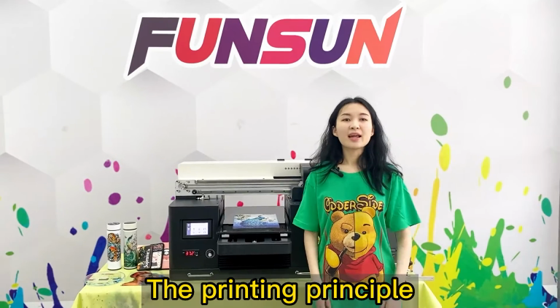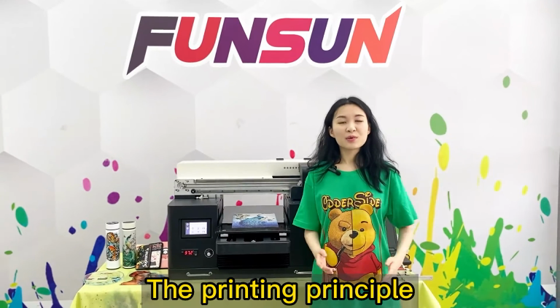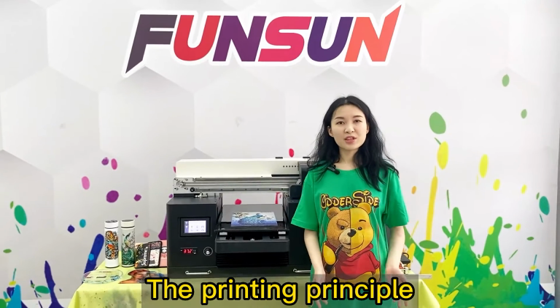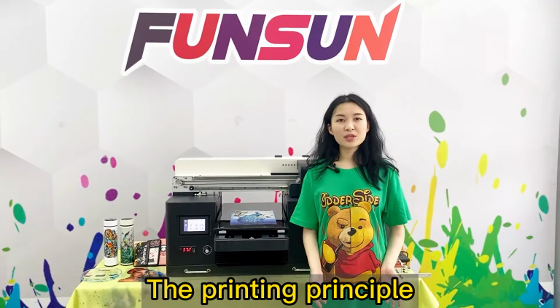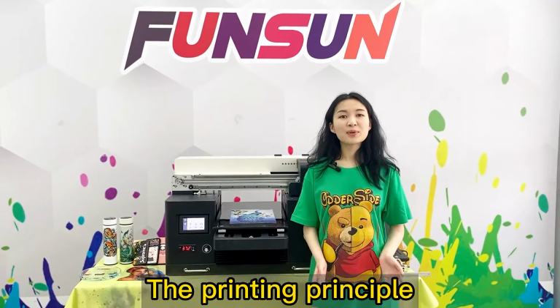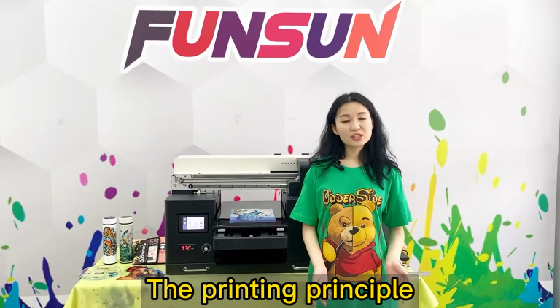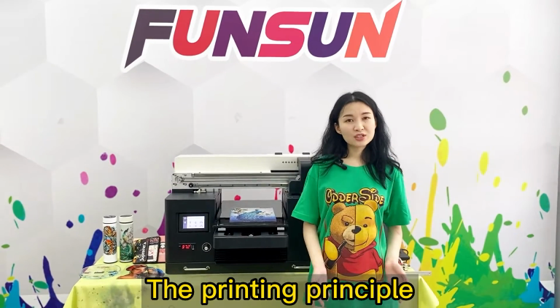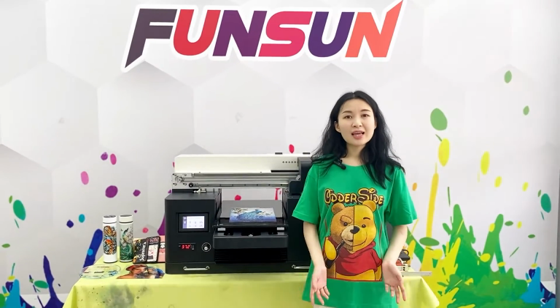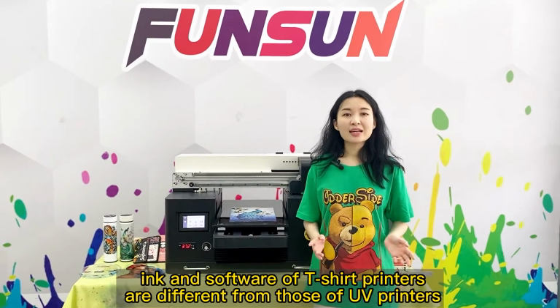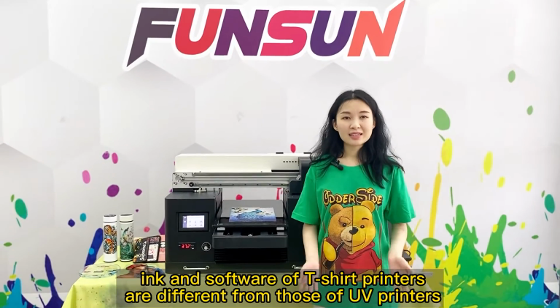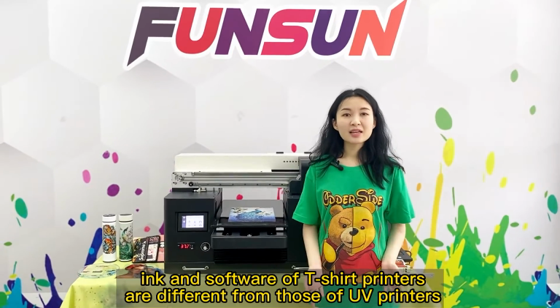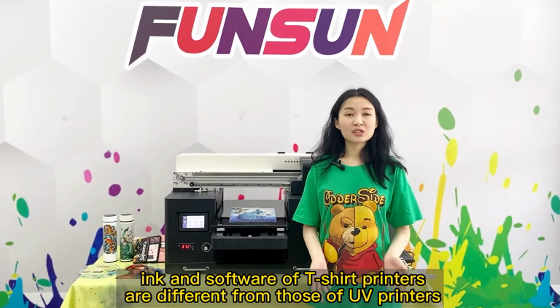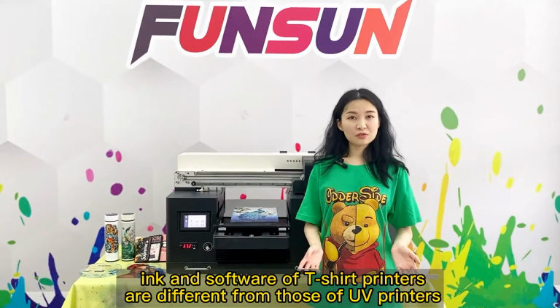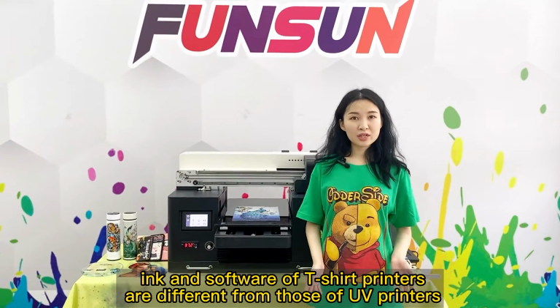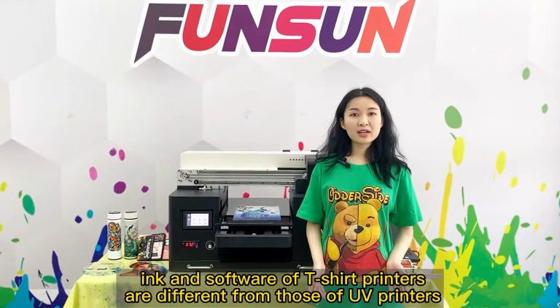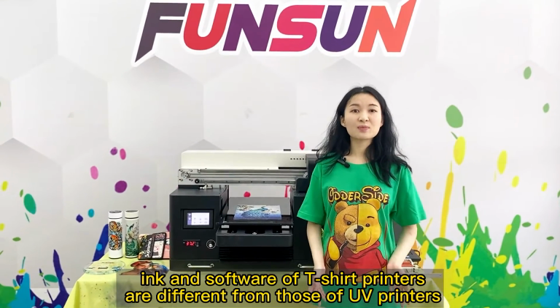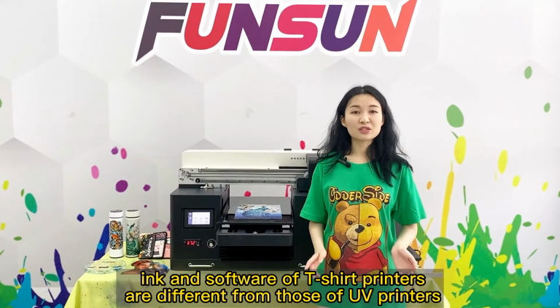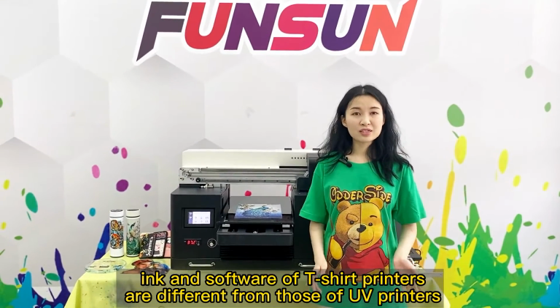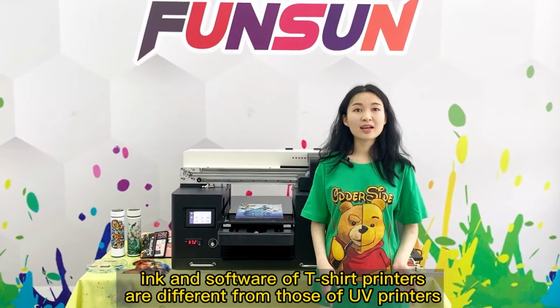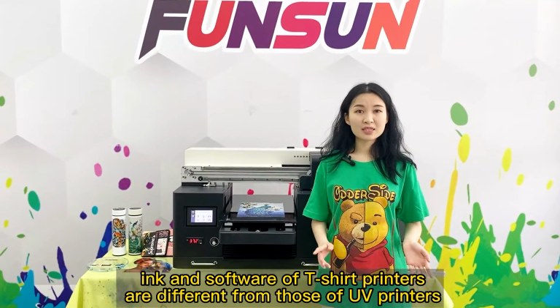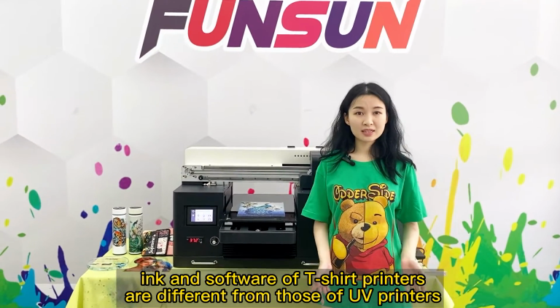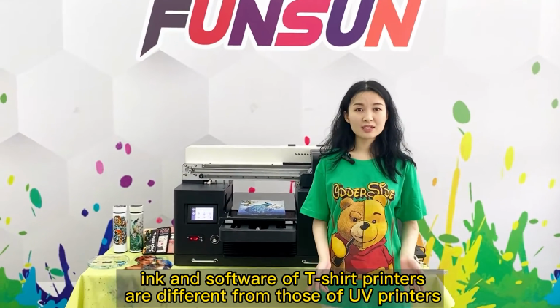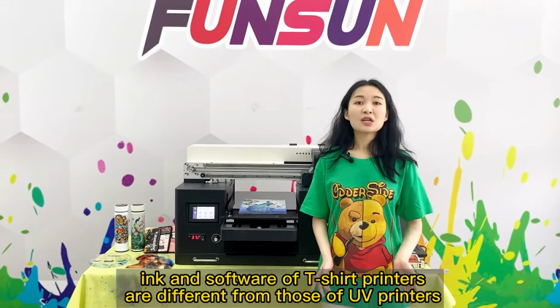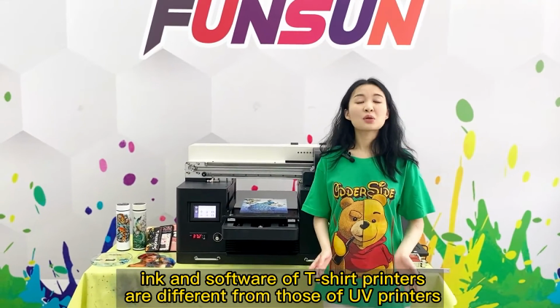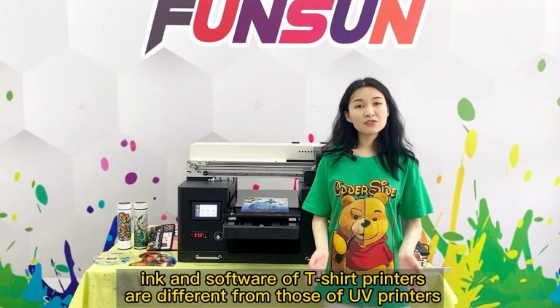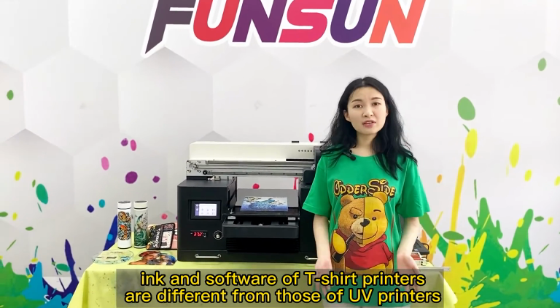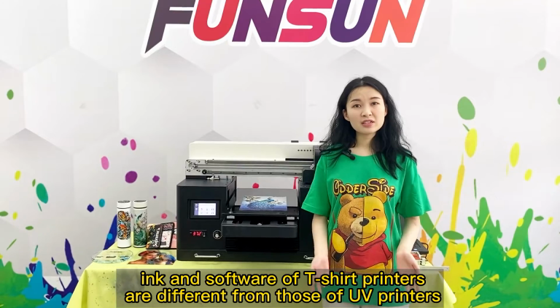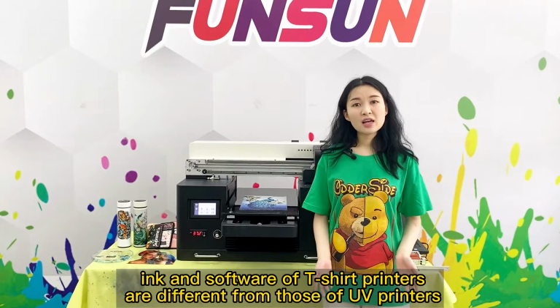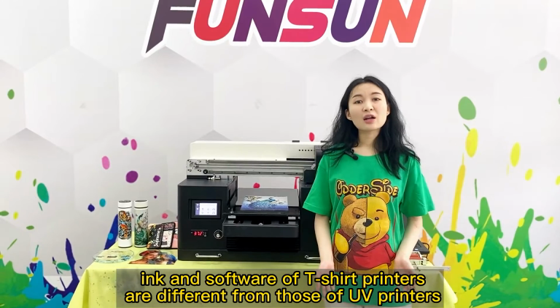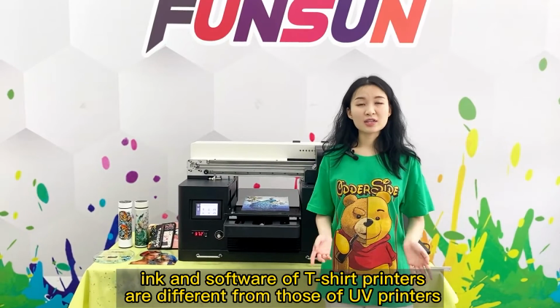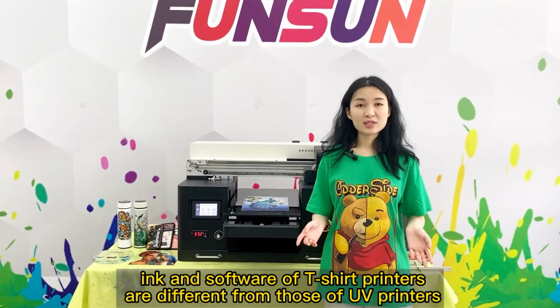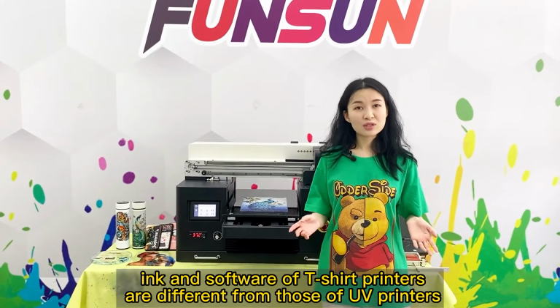The printing principle, ink, and software of t-shirt printers are different from those of UV printers.